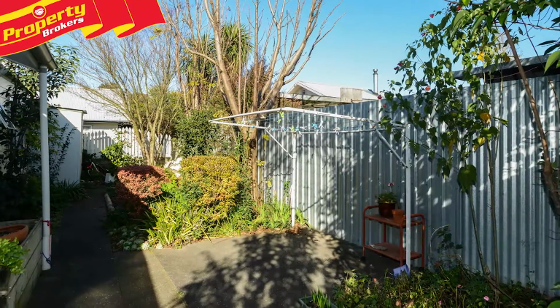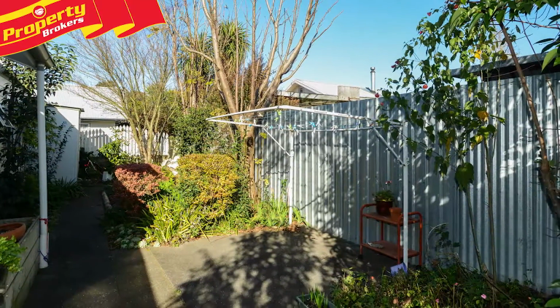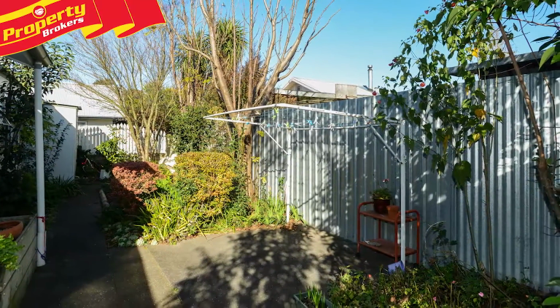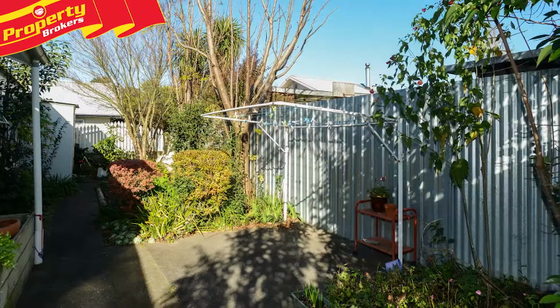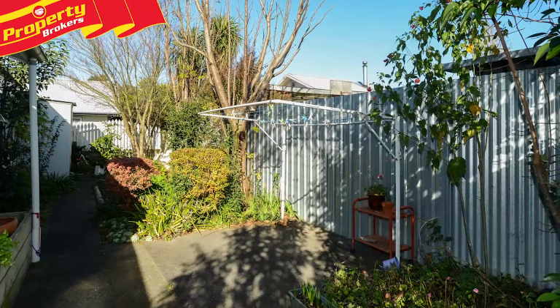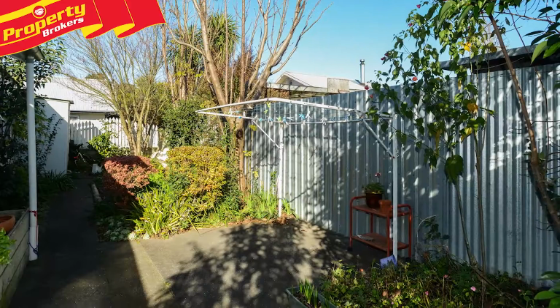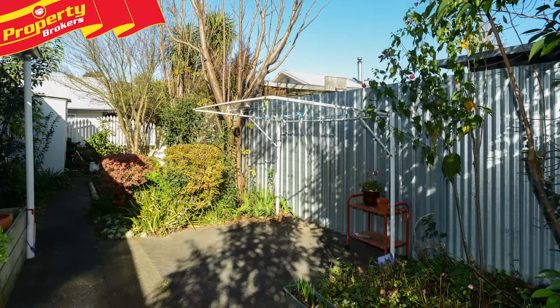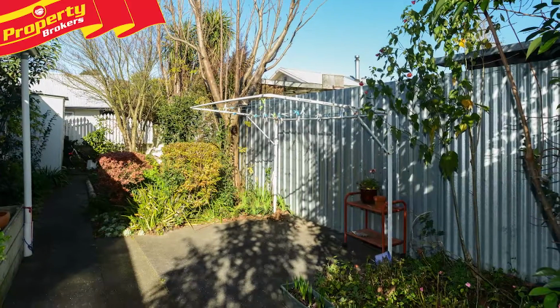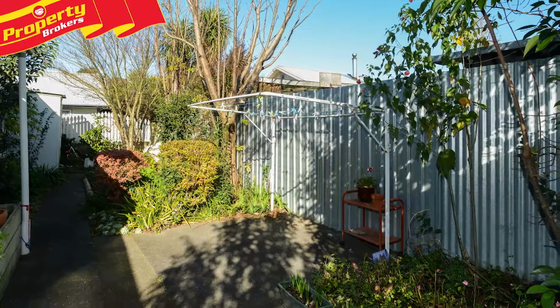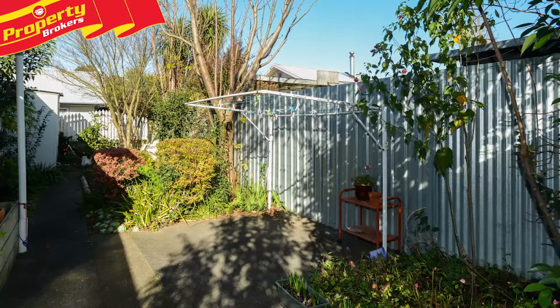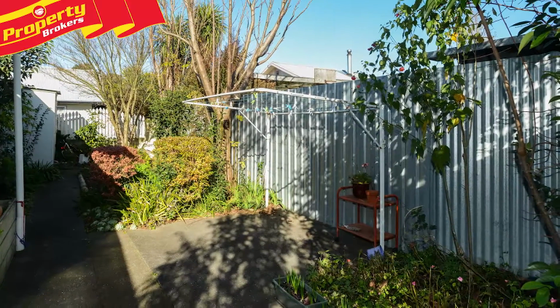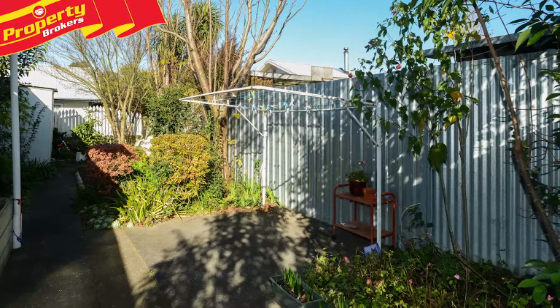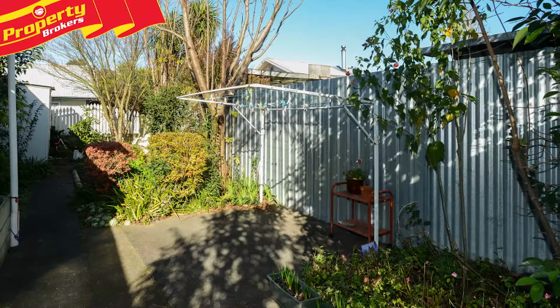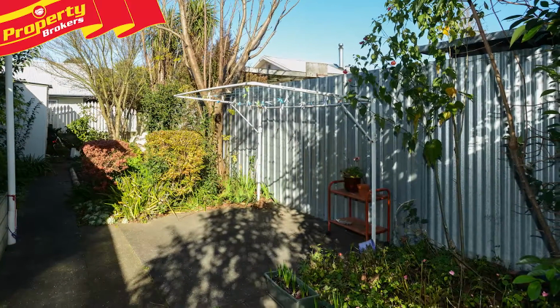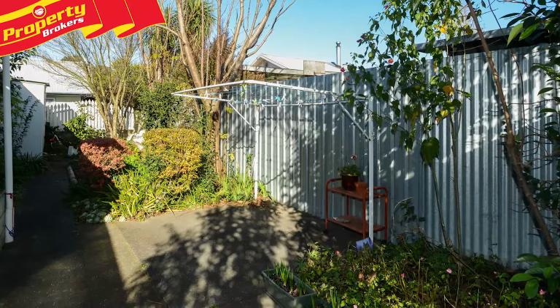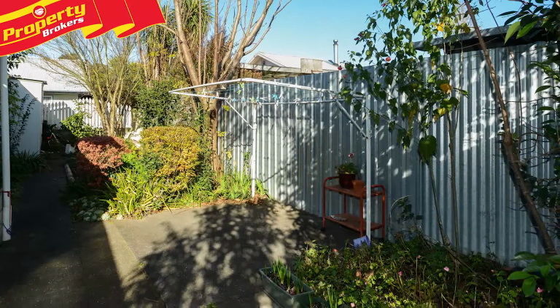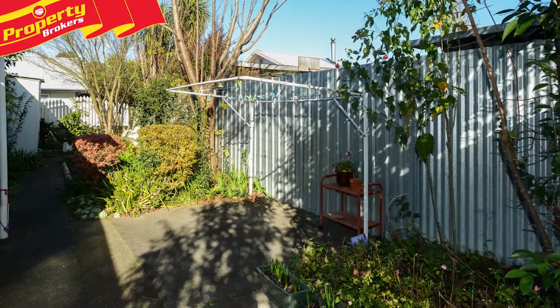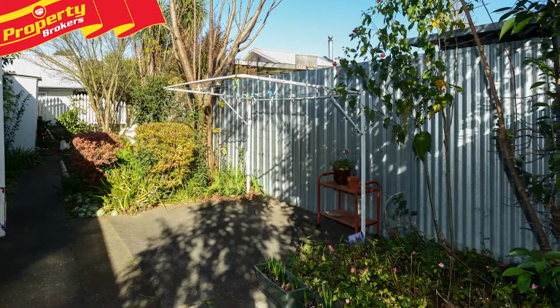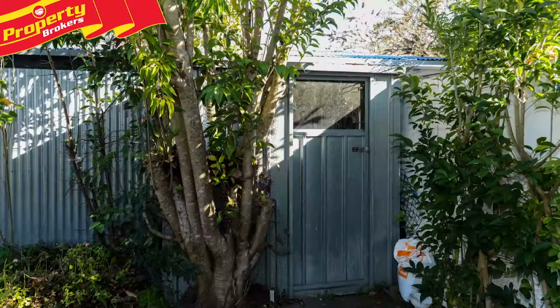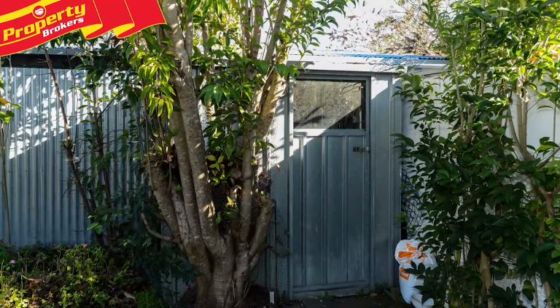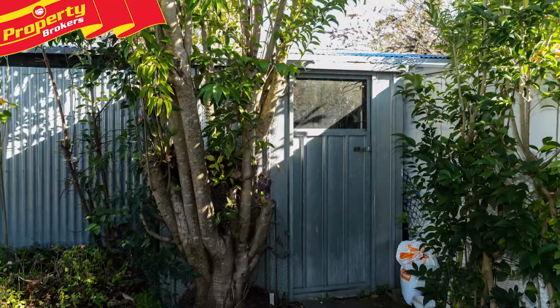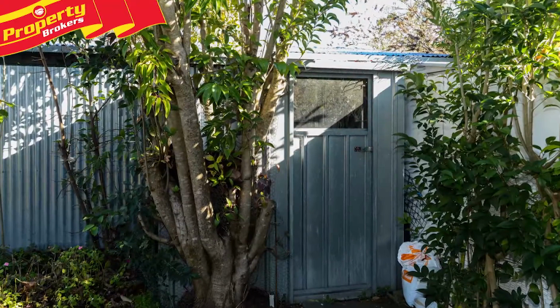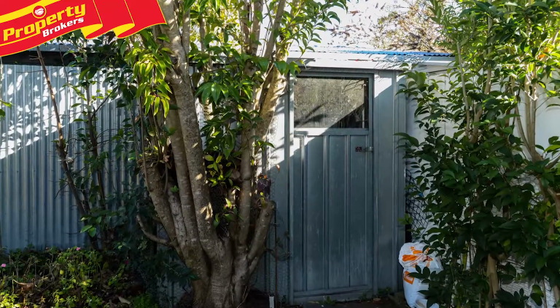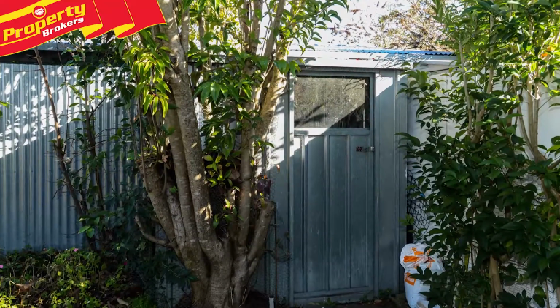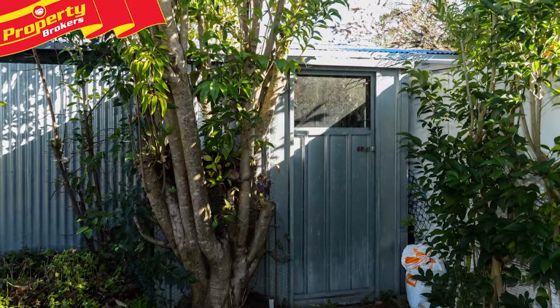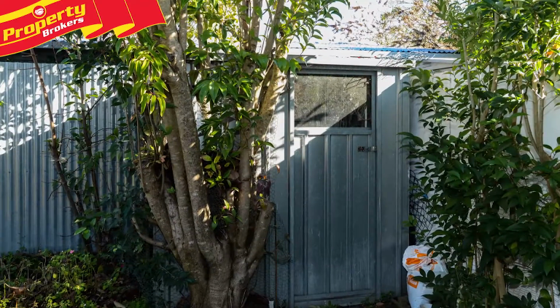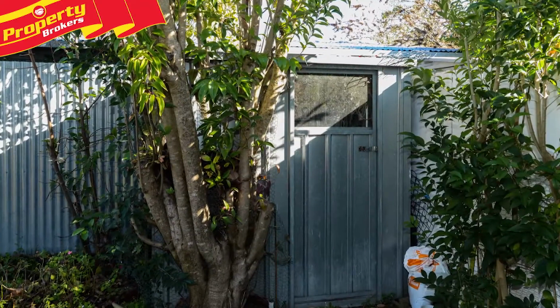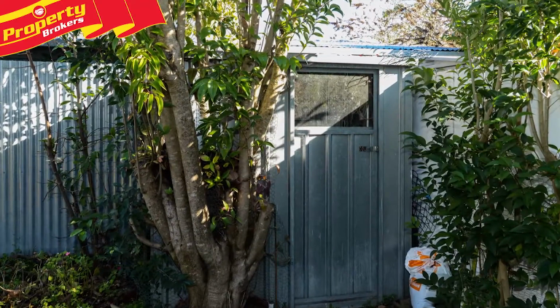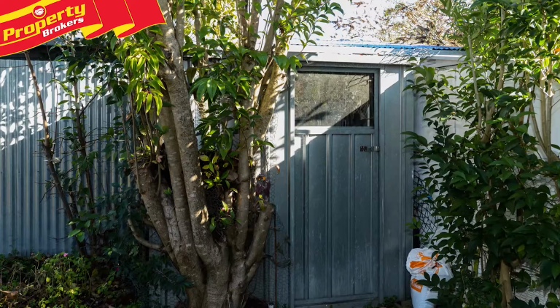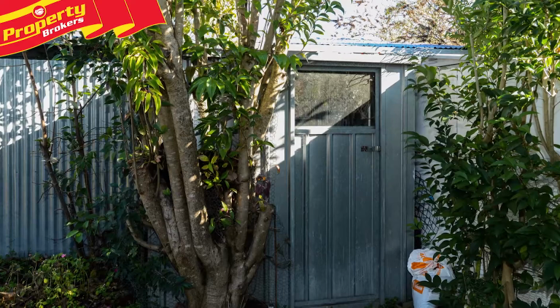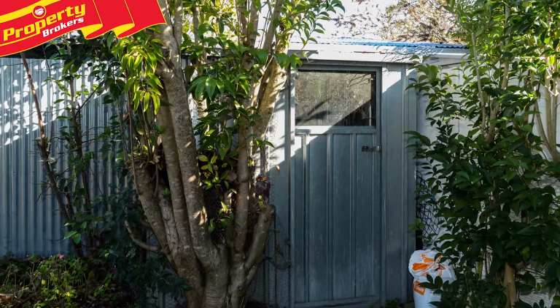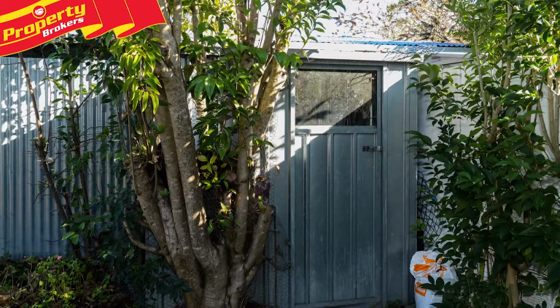Surrounded by great neighbours and not too far from Splash Planet, this fully fenced property is a honey for the money.